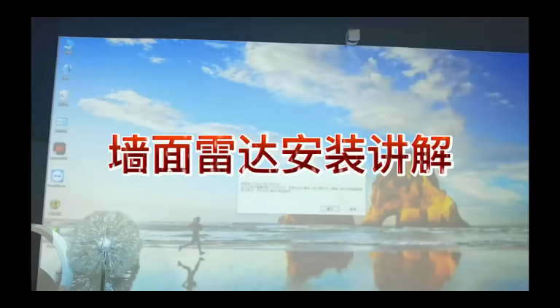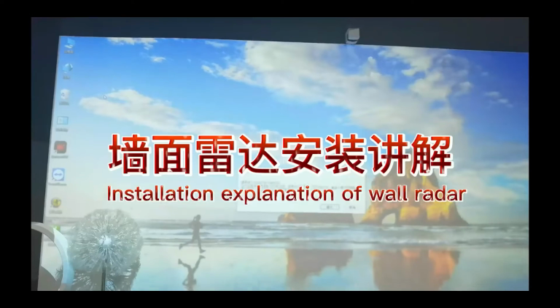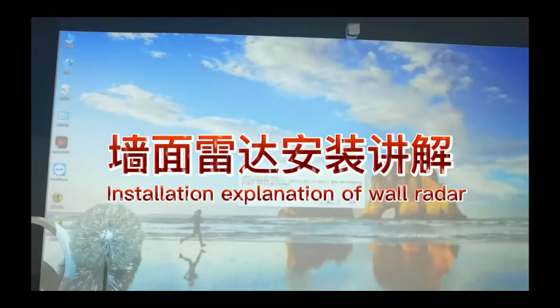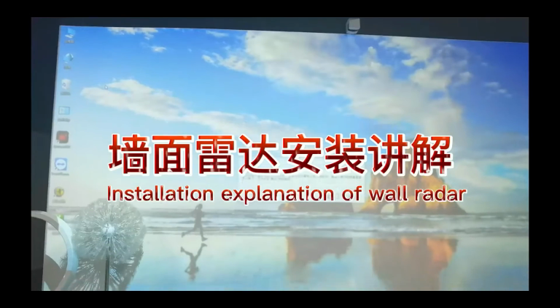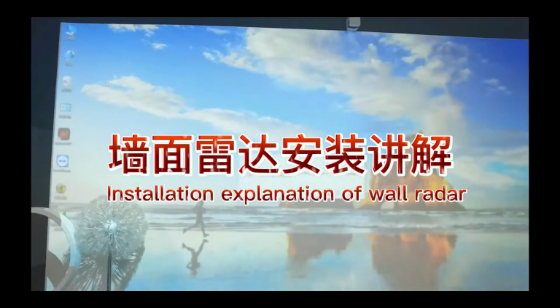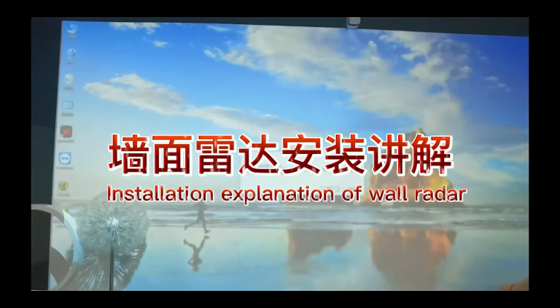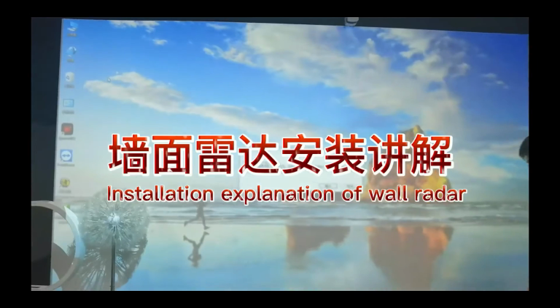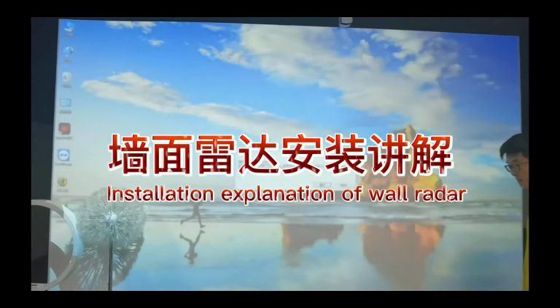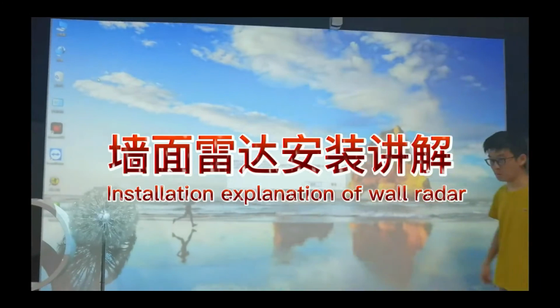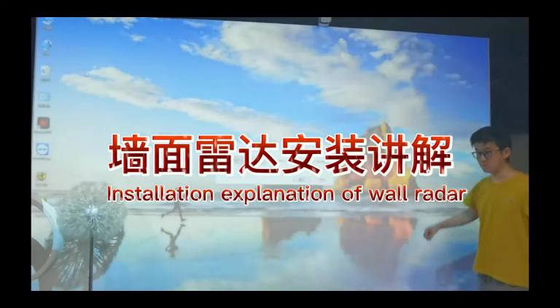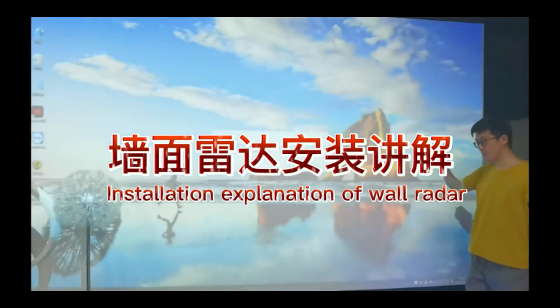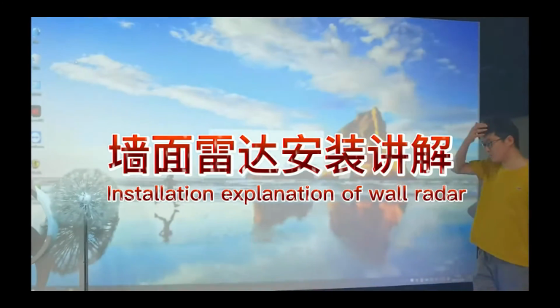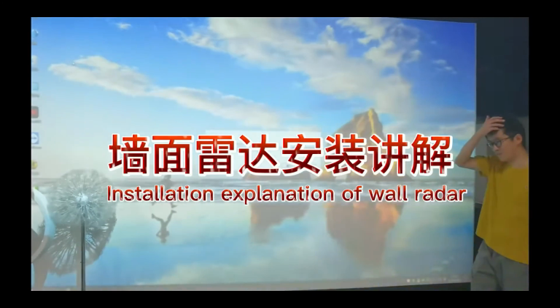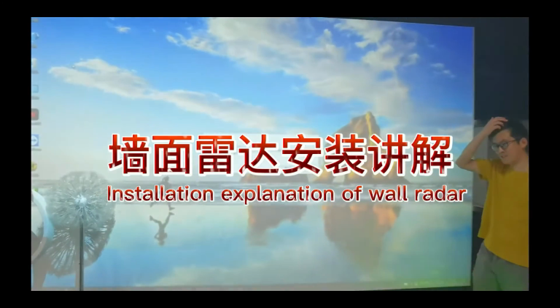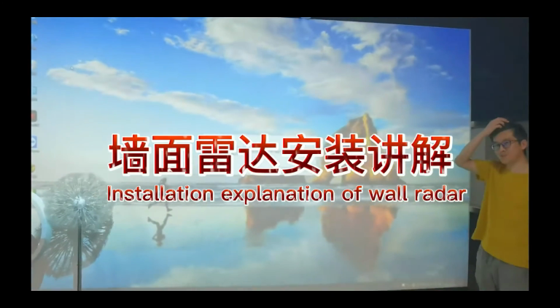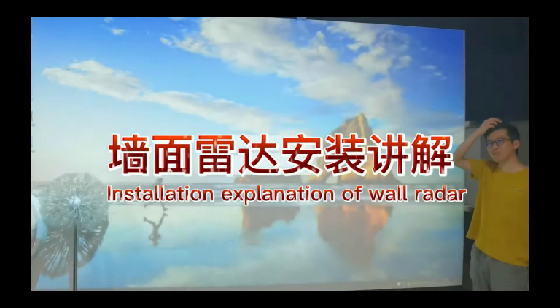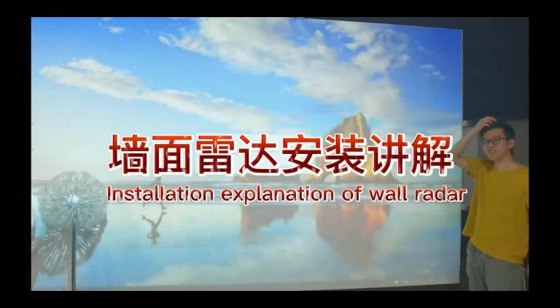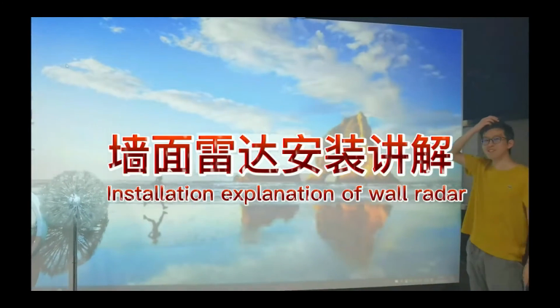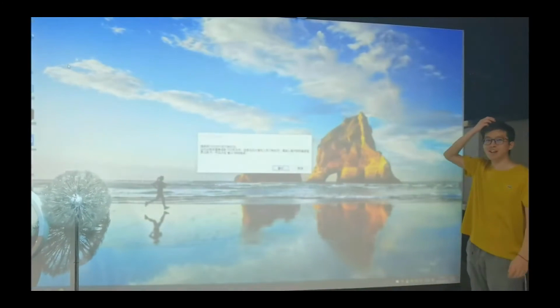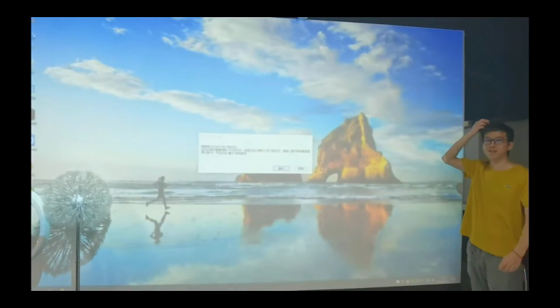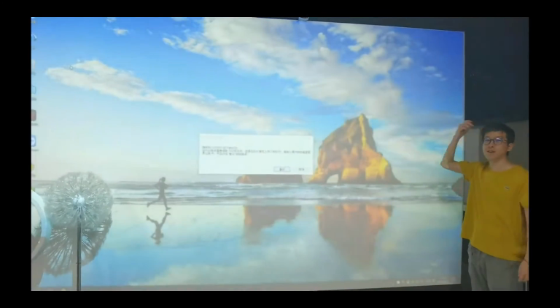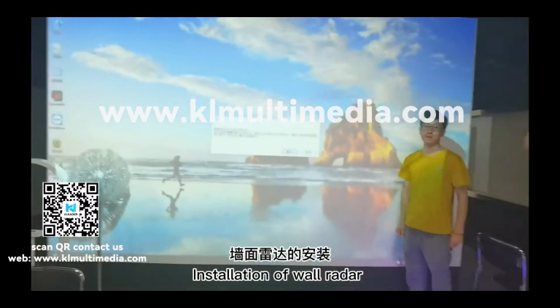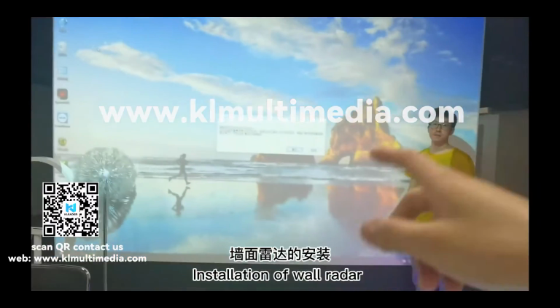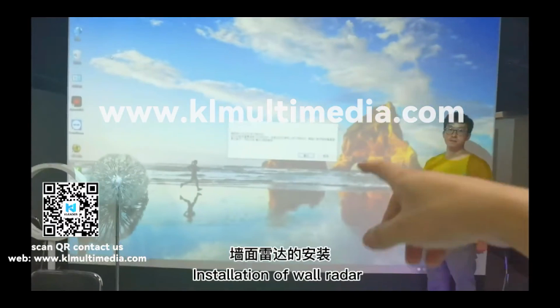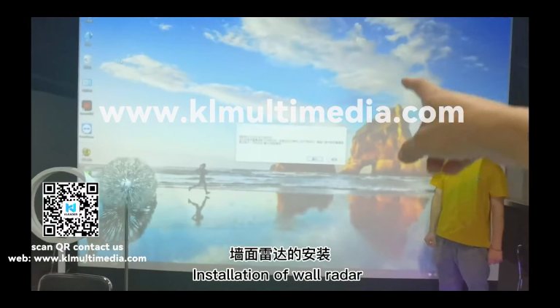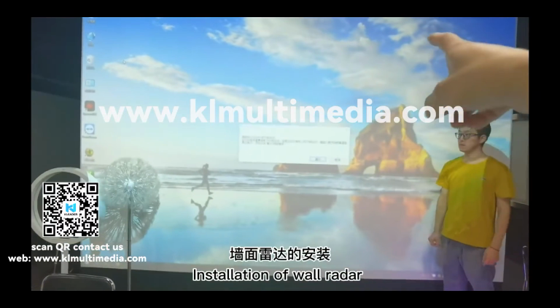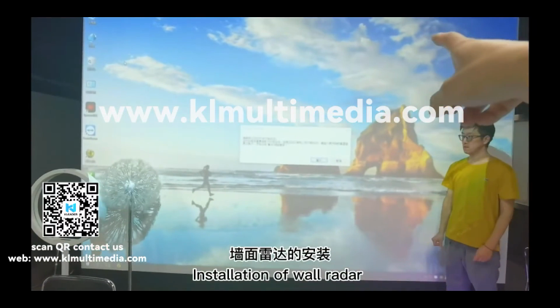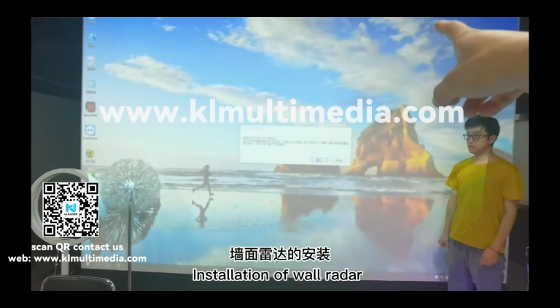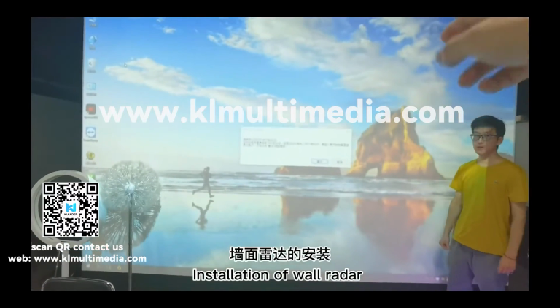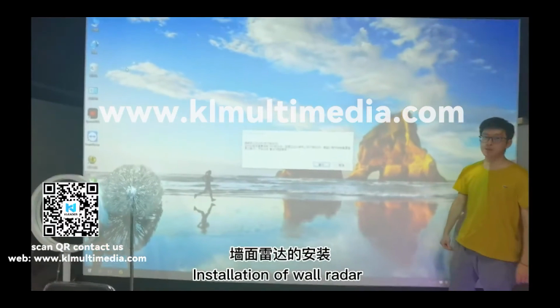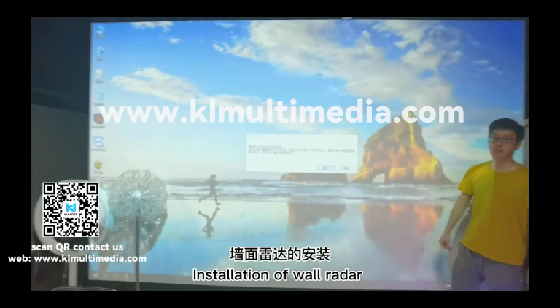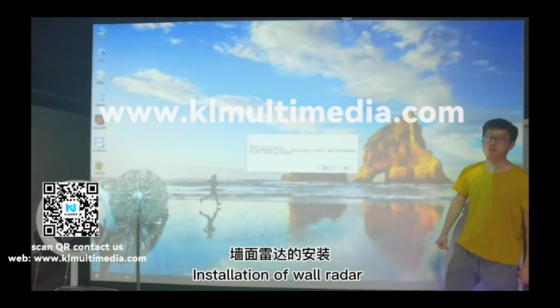This is an explanation of the installation of the wall radar.